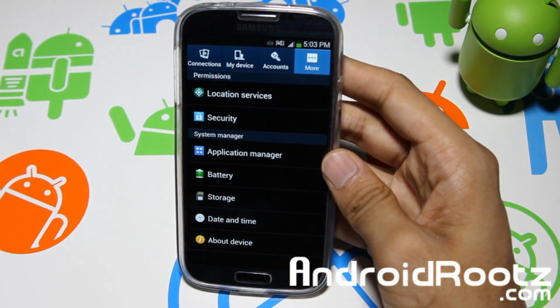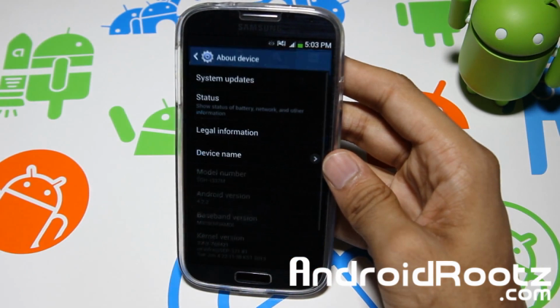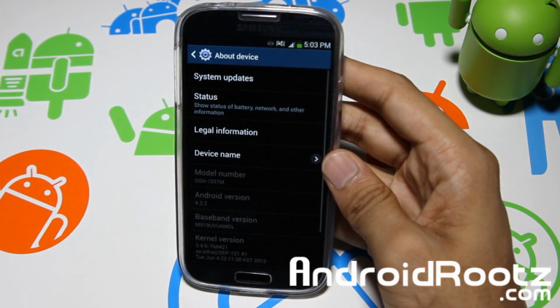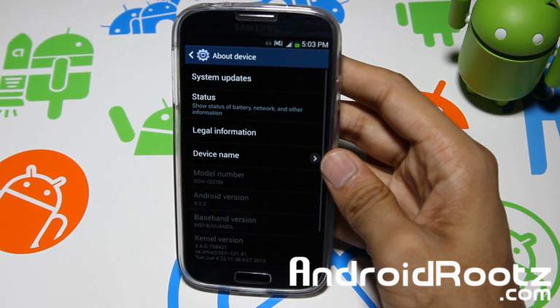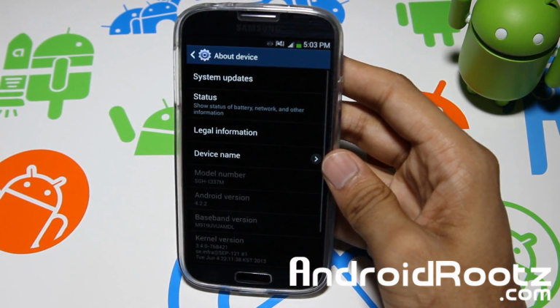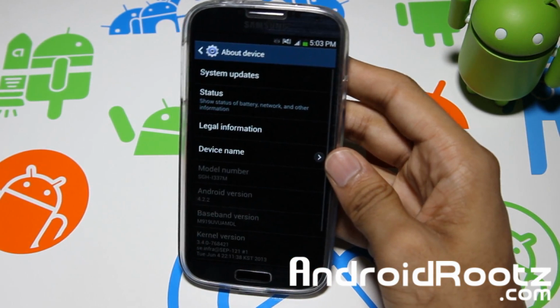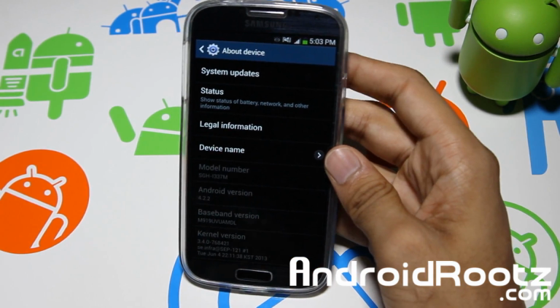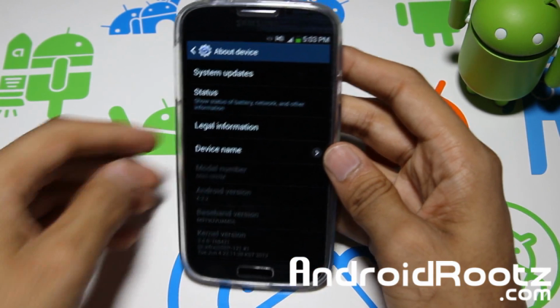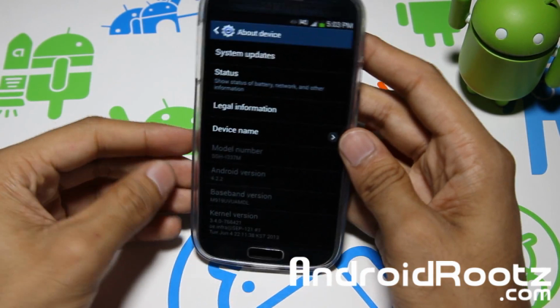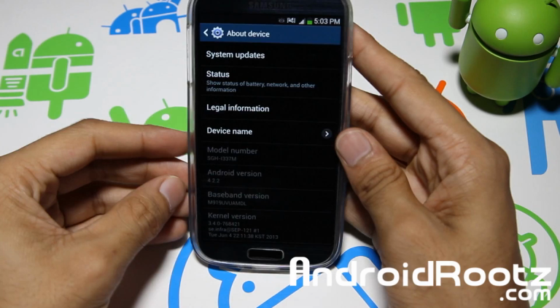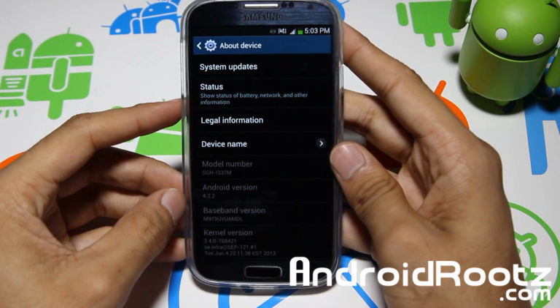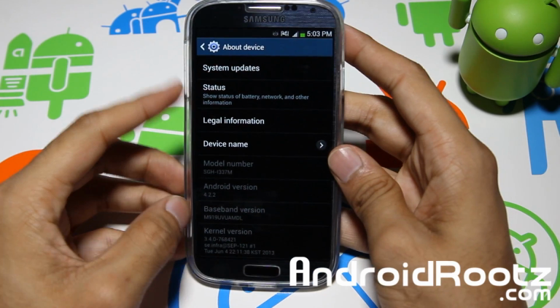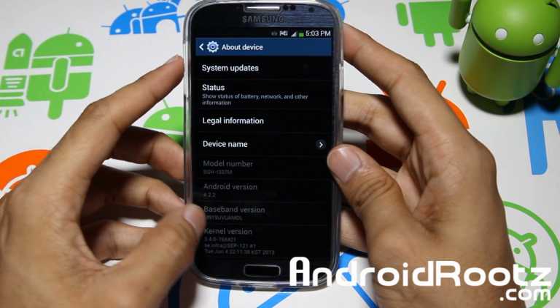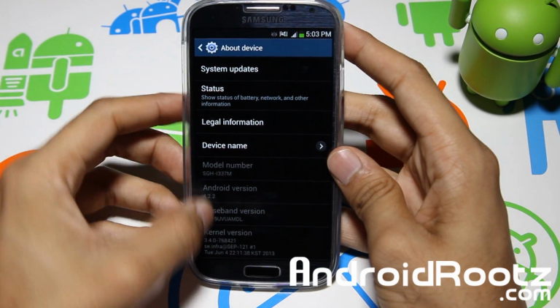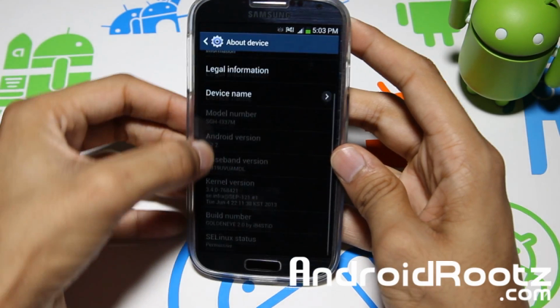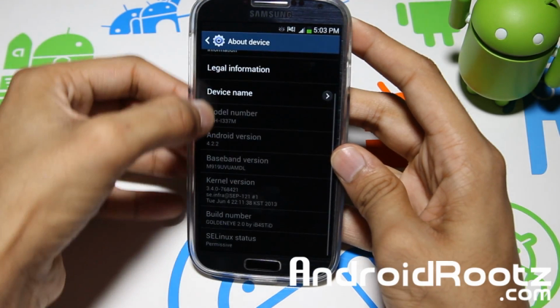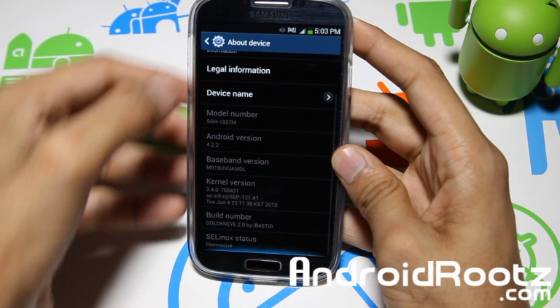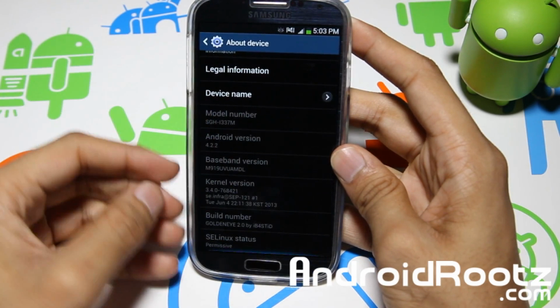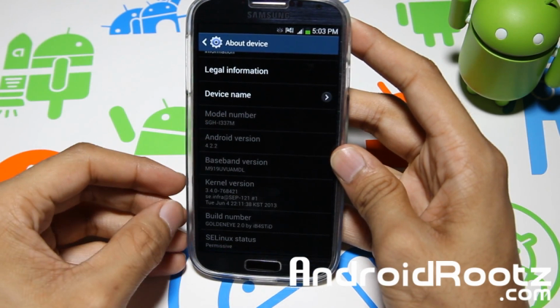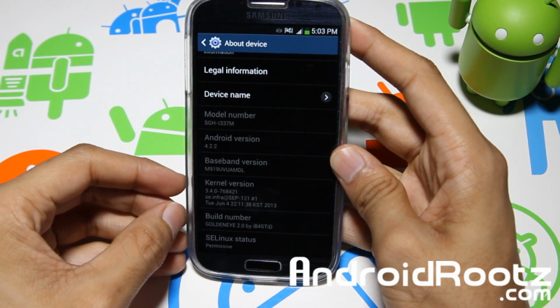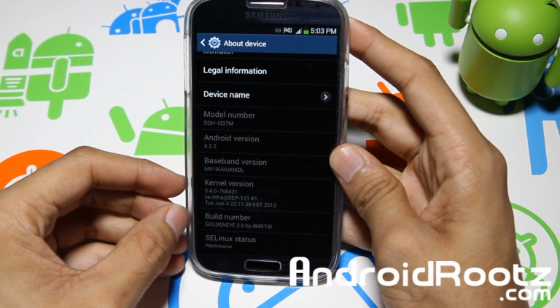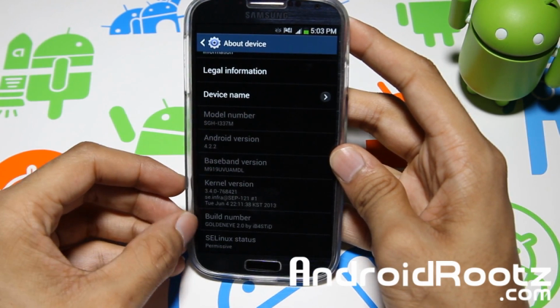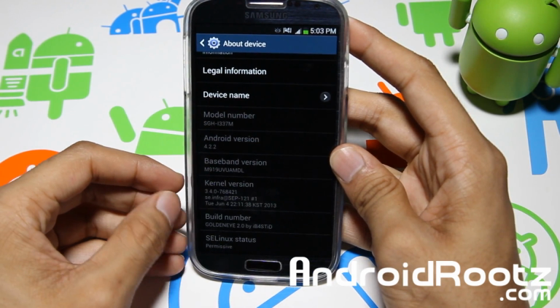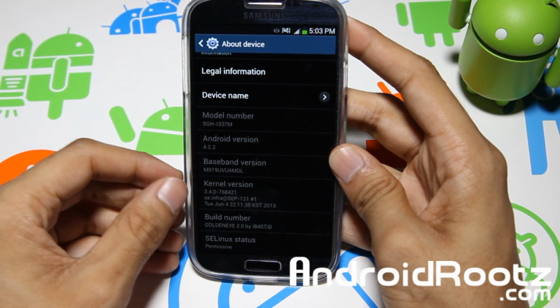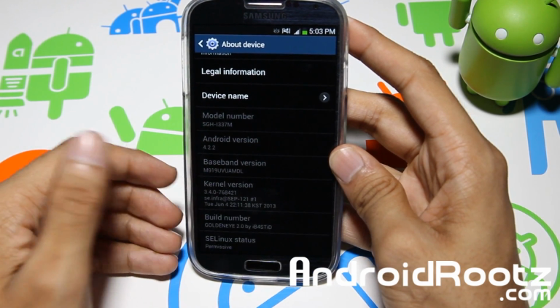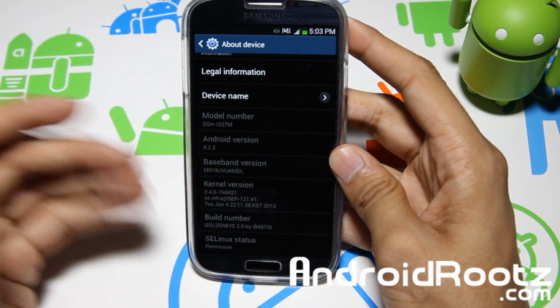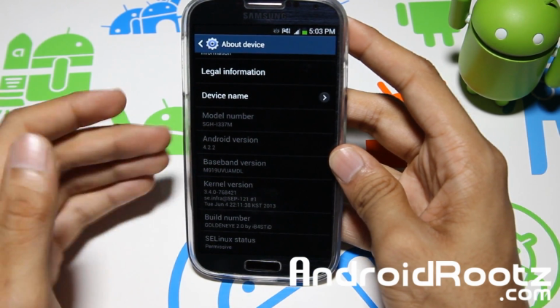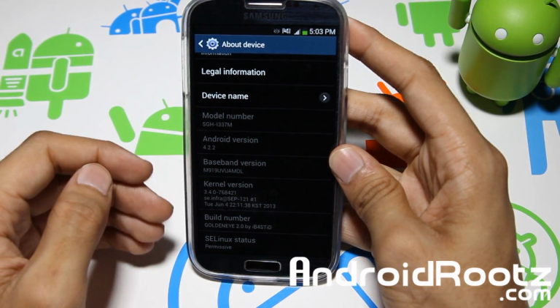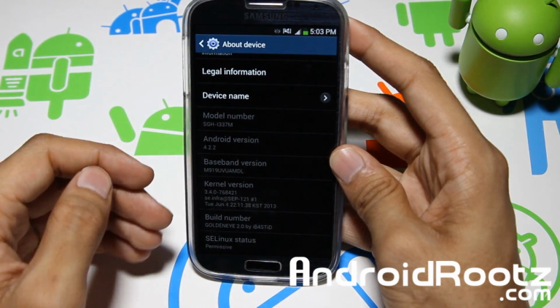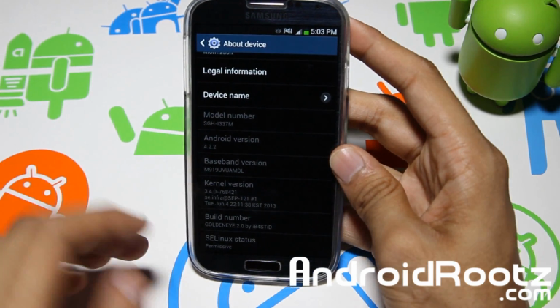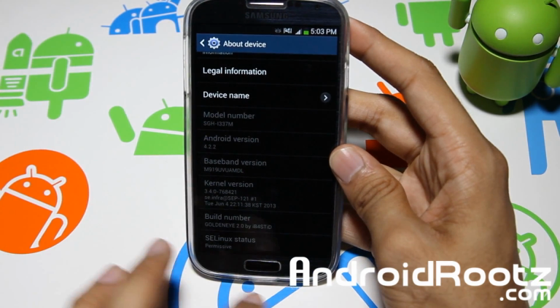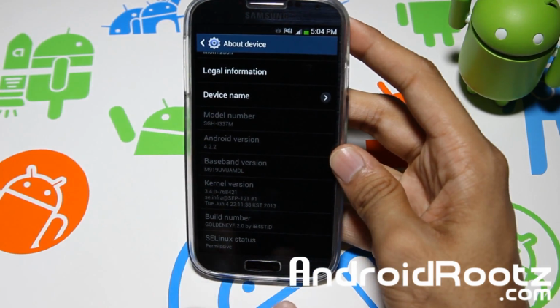If we go into About Device, we can see the Android version and all that. Scroll down right there — build number, kernel version, all that good stuff right there.